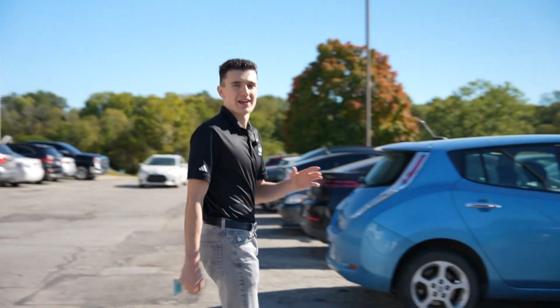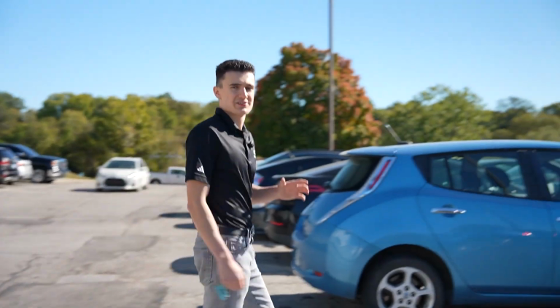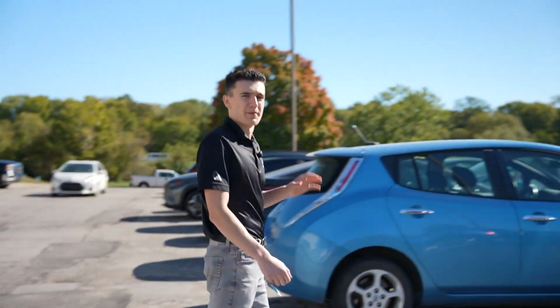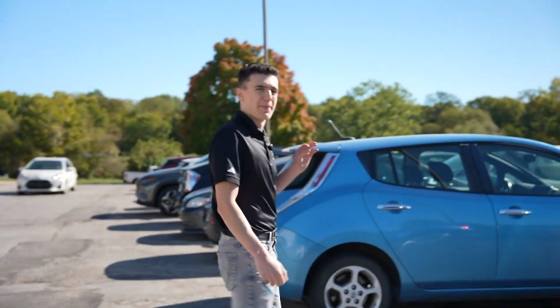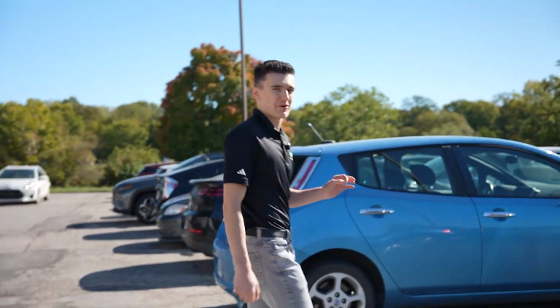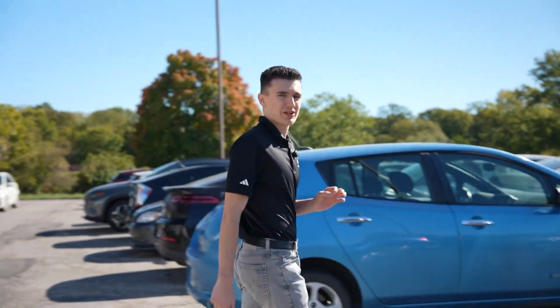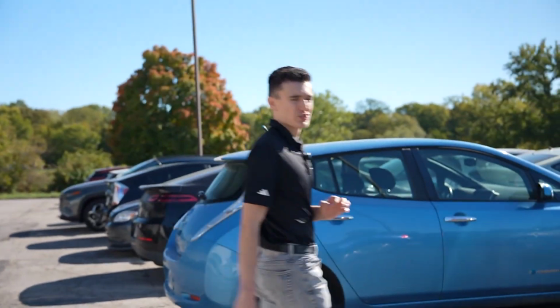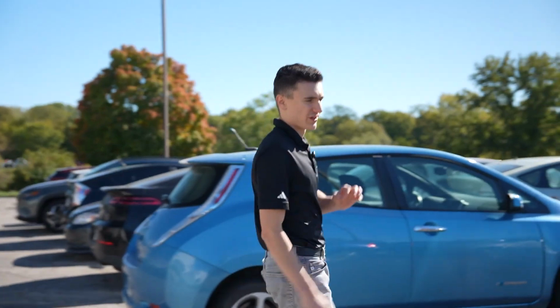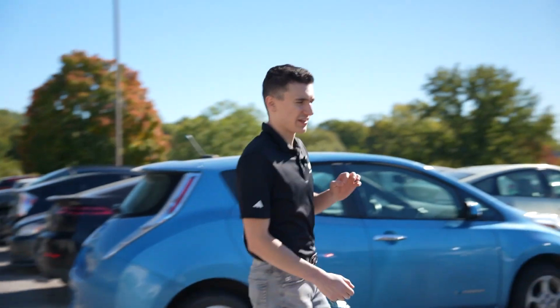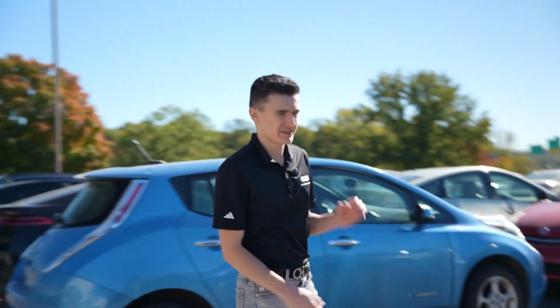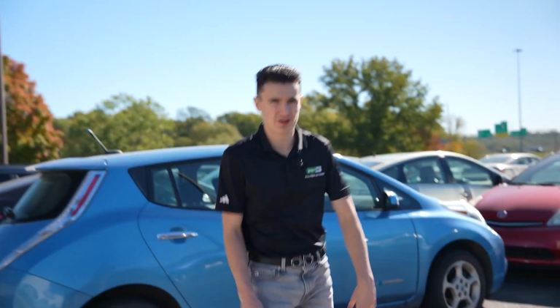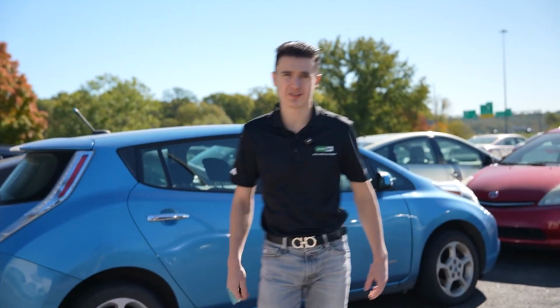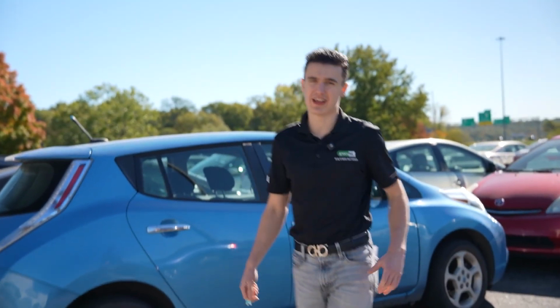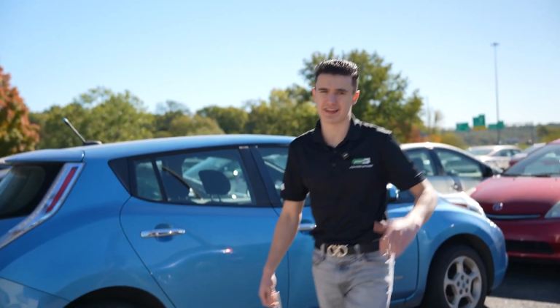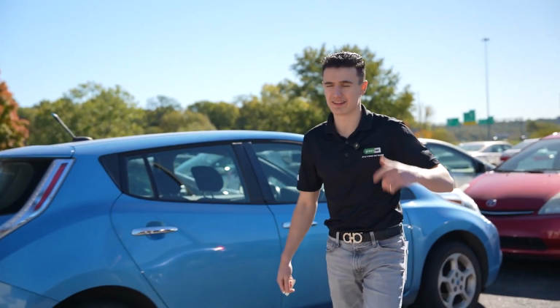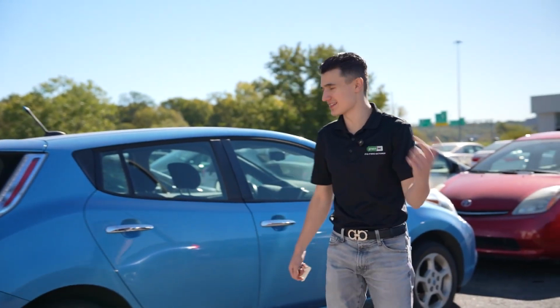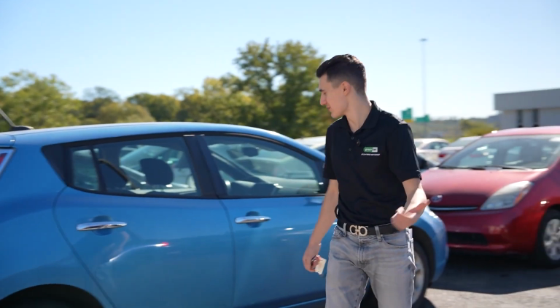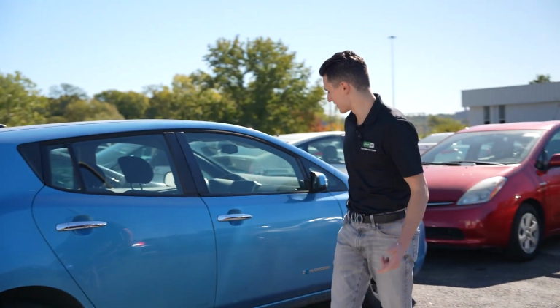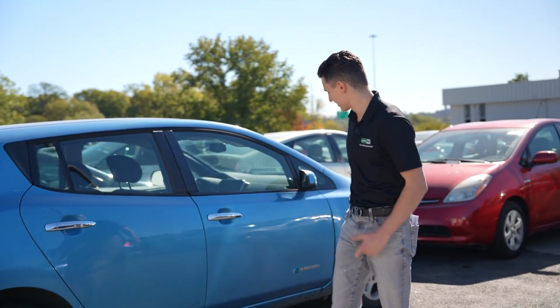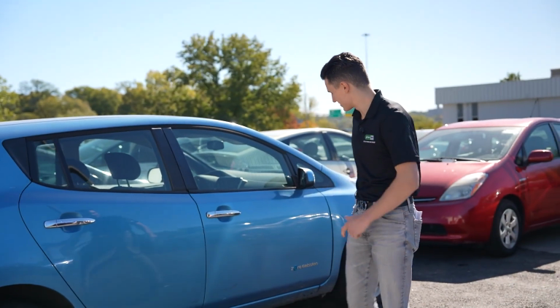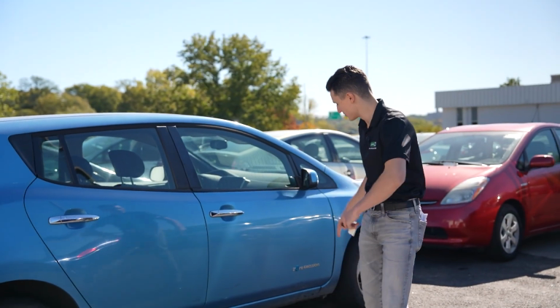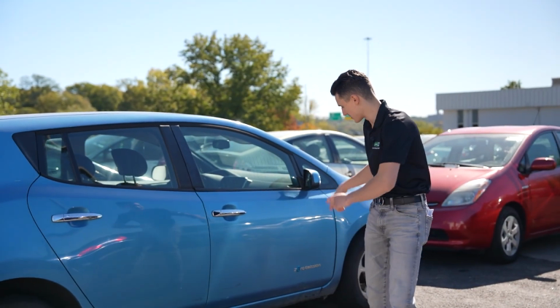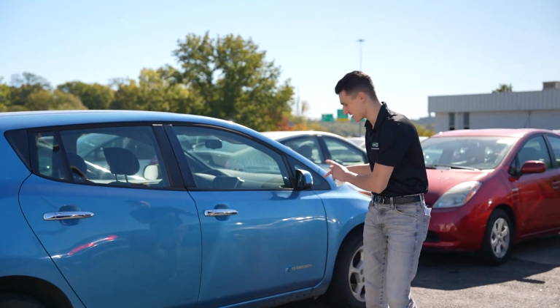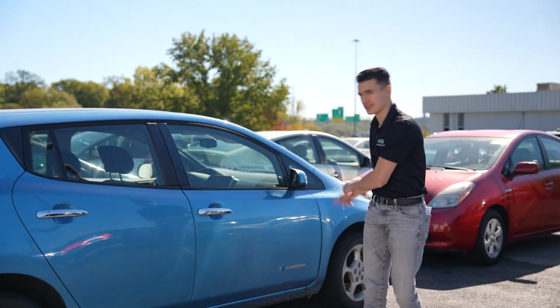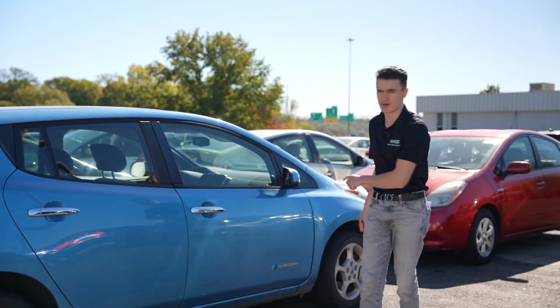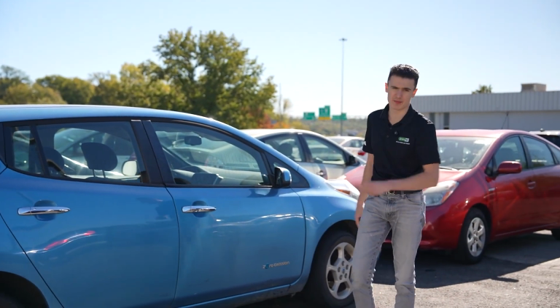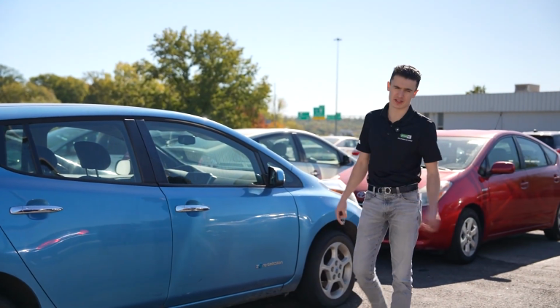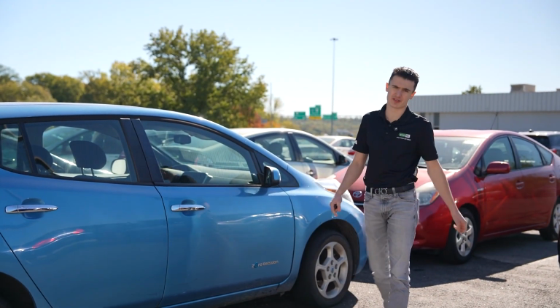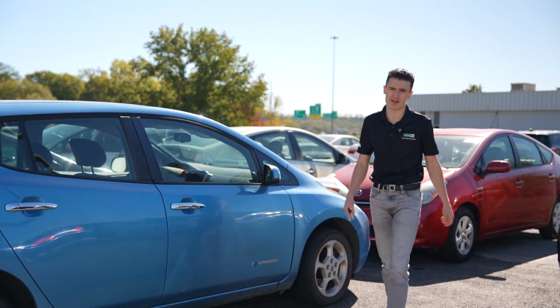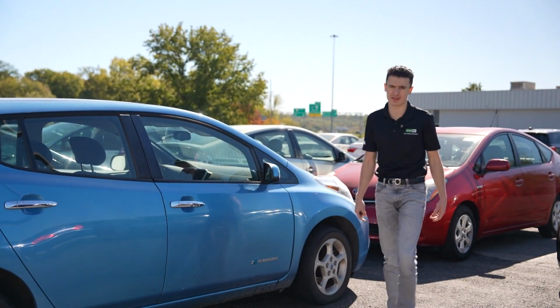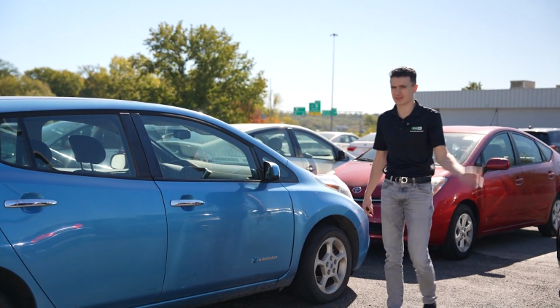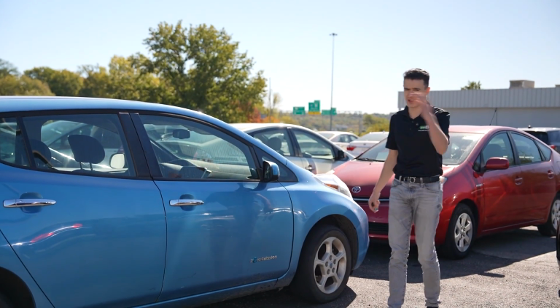Guys, the battery just got installed. Let's go ahead and do some zero-emission driving. Let's go.